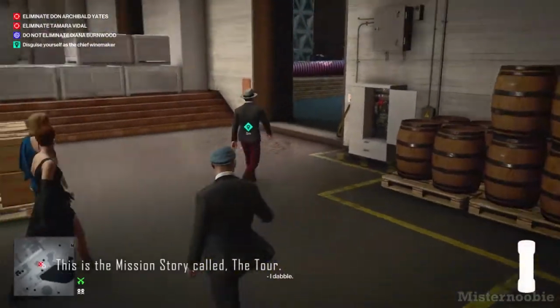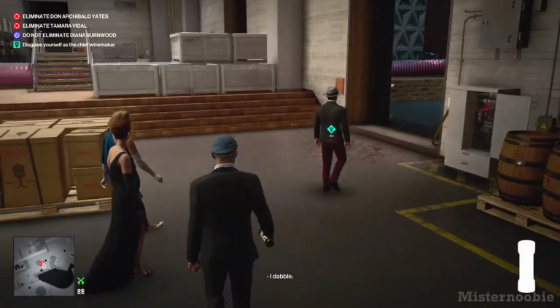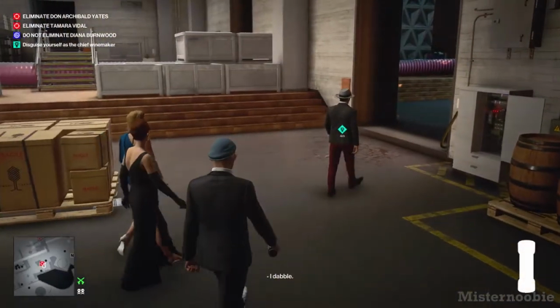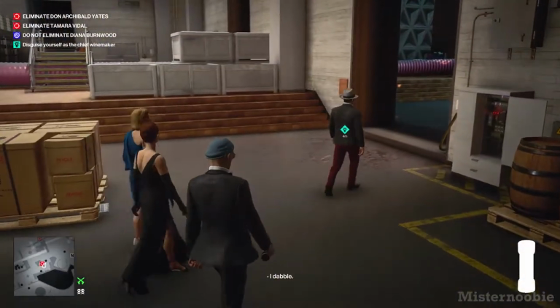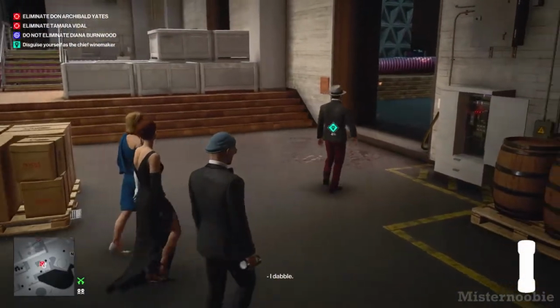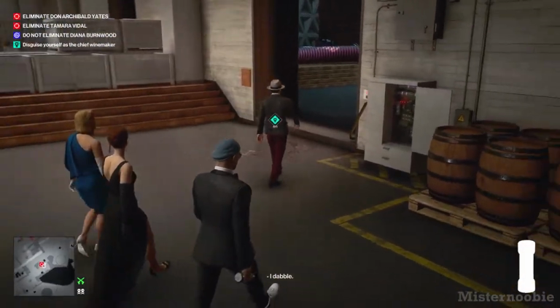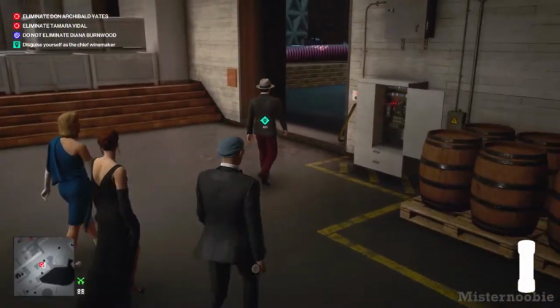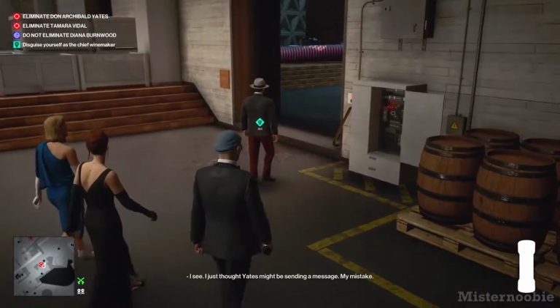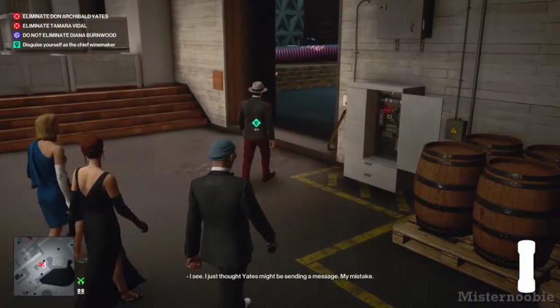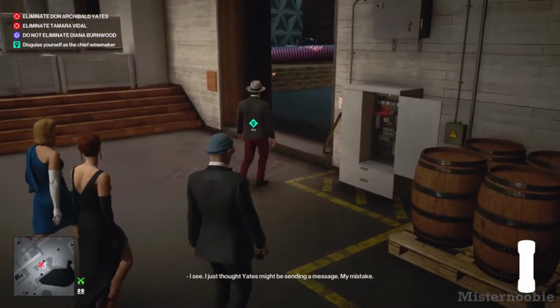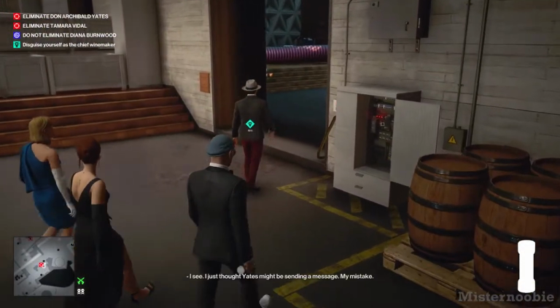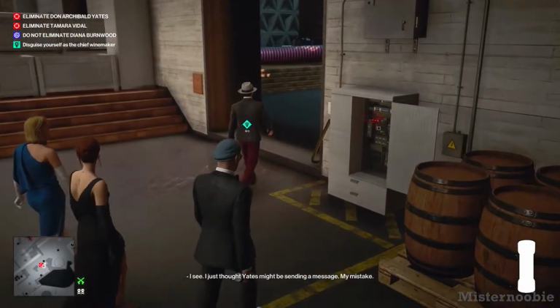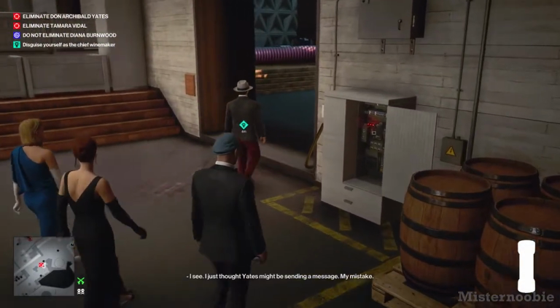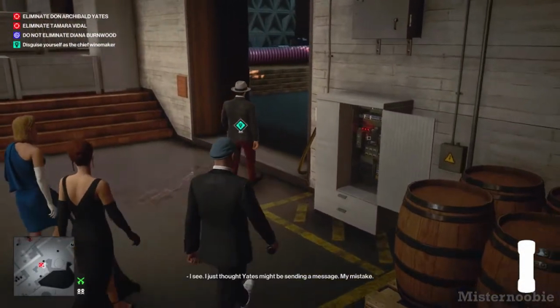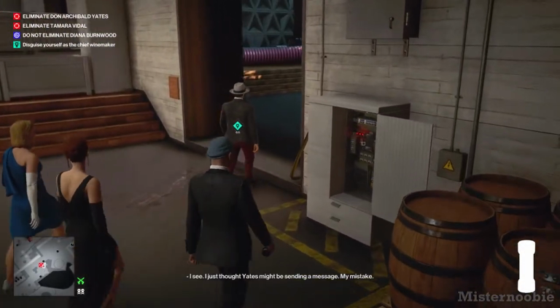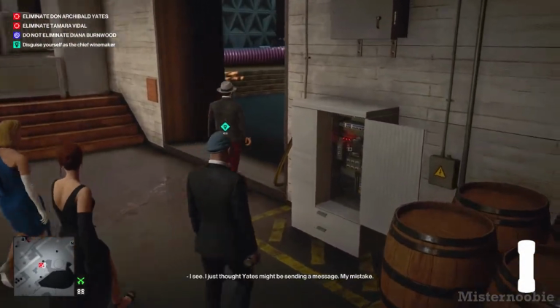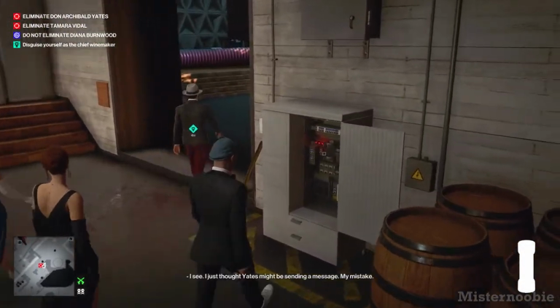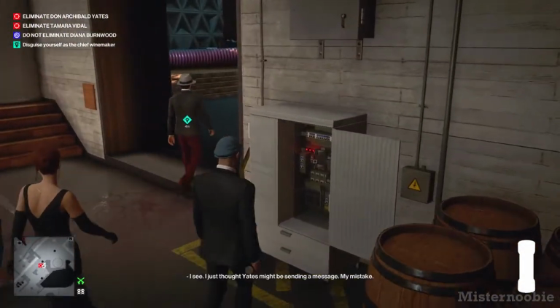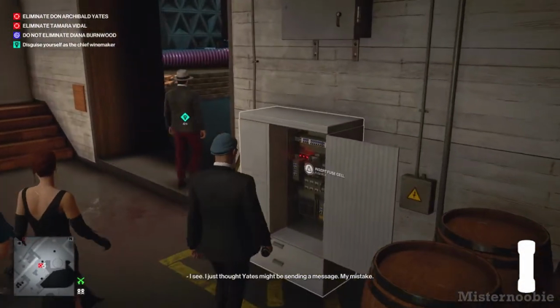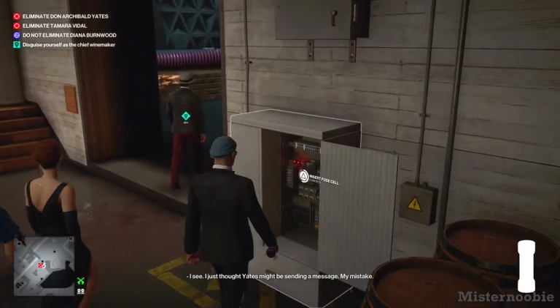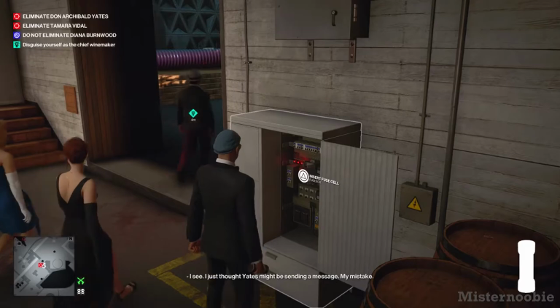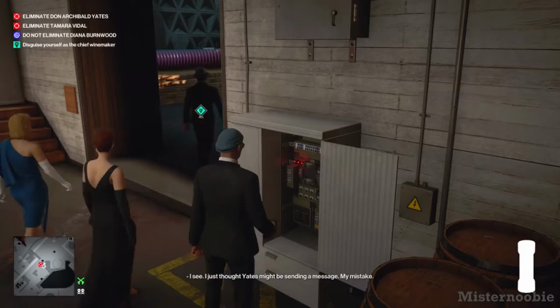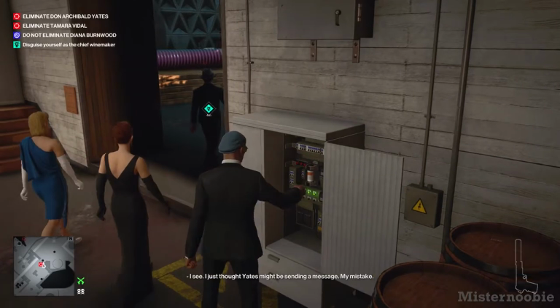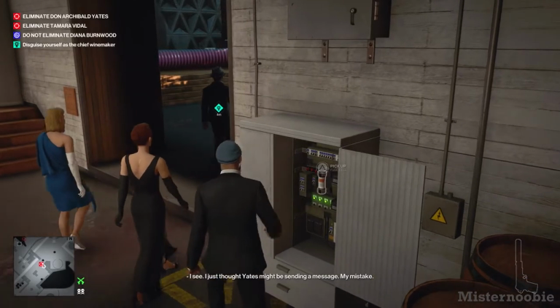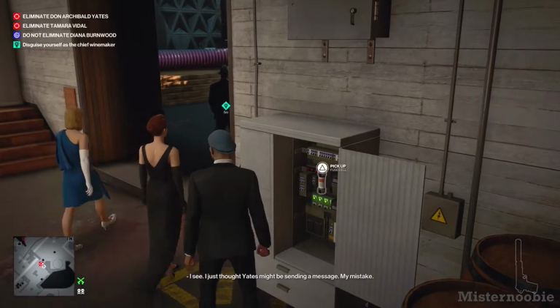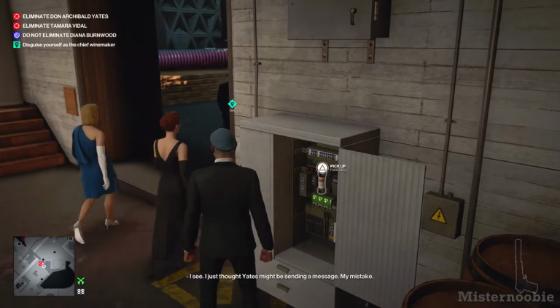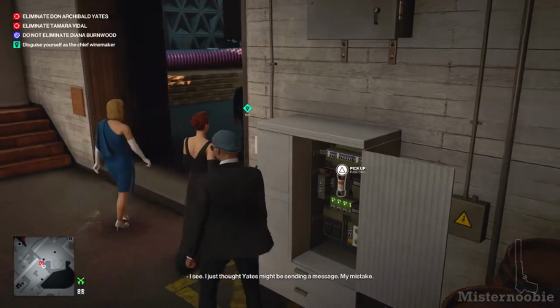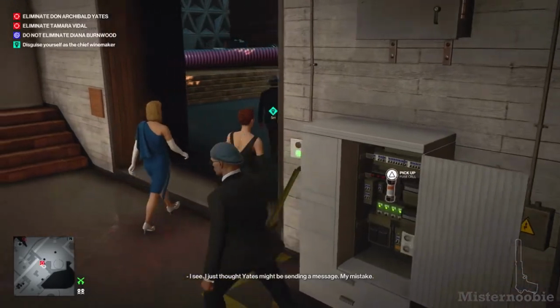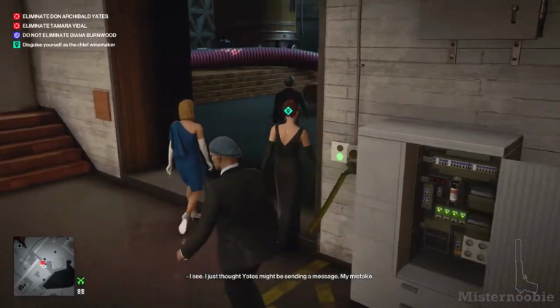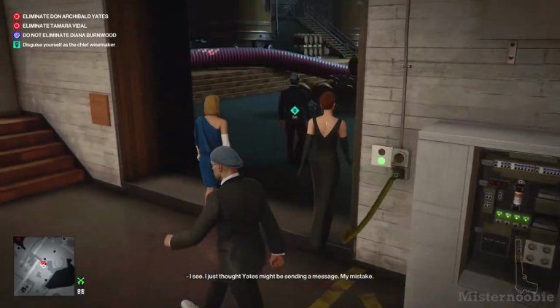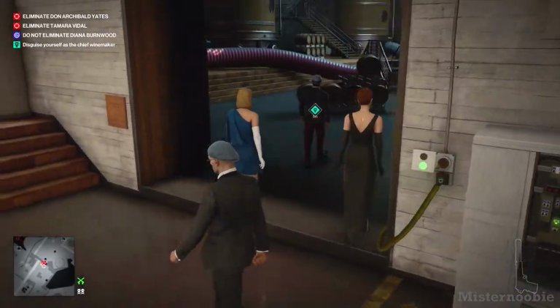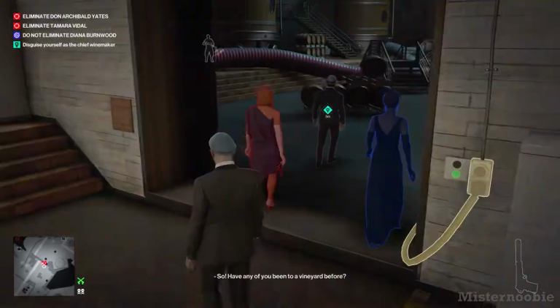I dabble. I see. I just thought Yates might be sending a message. My mistake. So, have any of you been to our vignette tour?